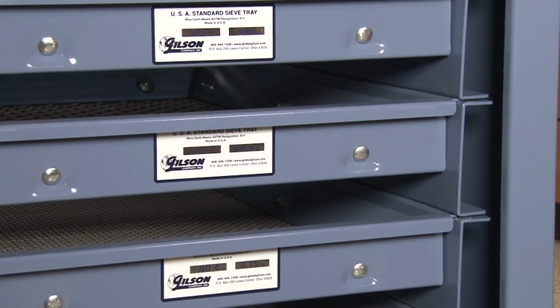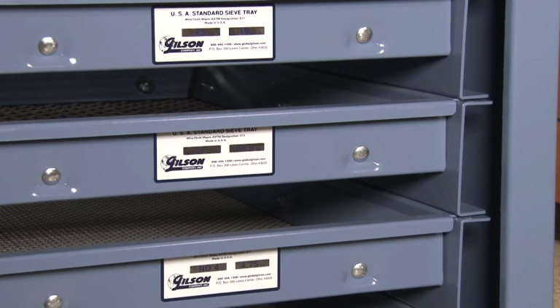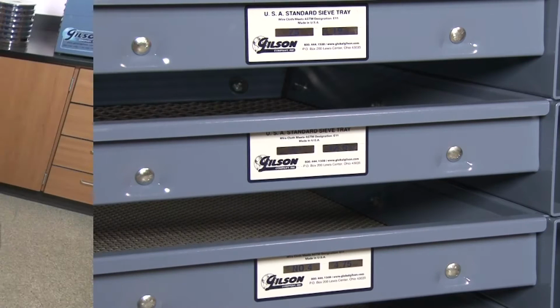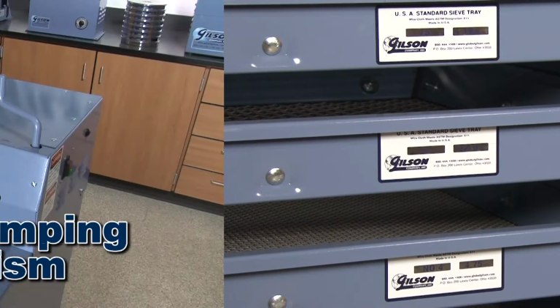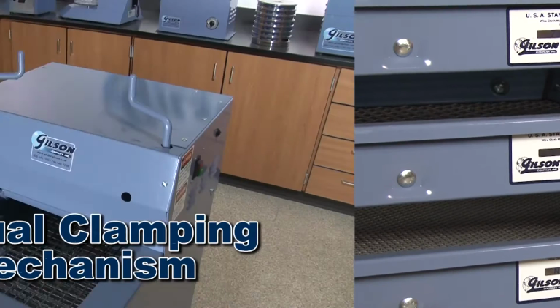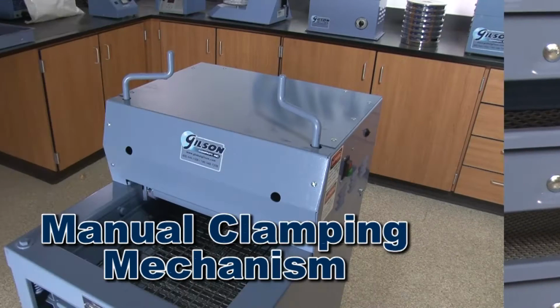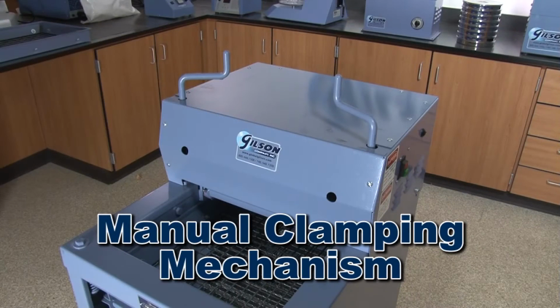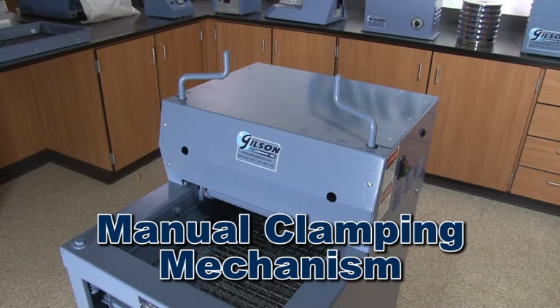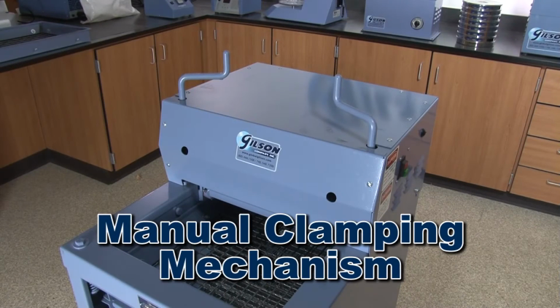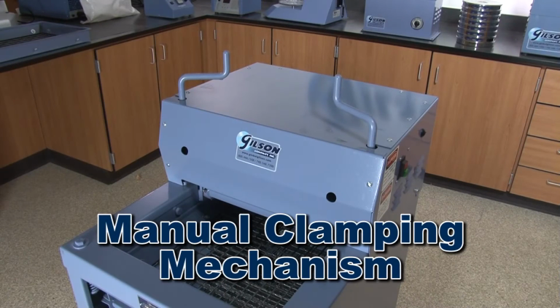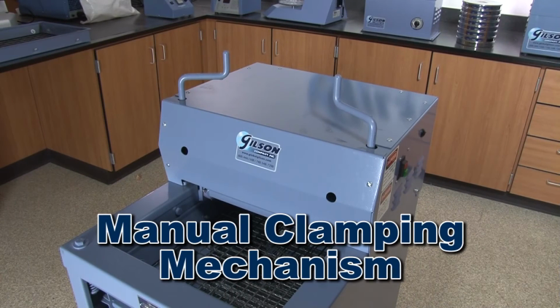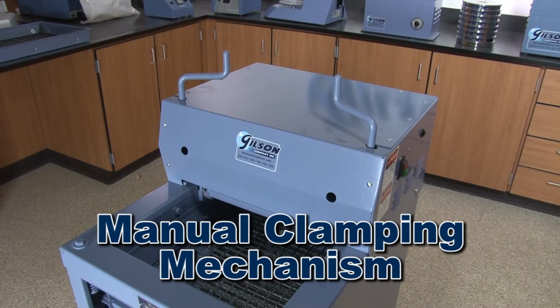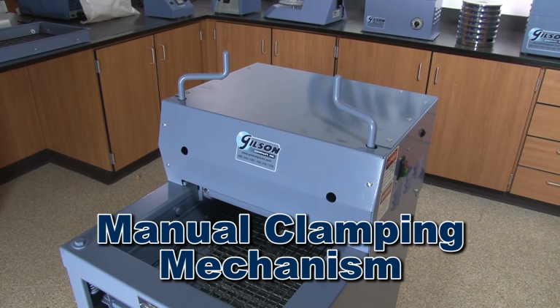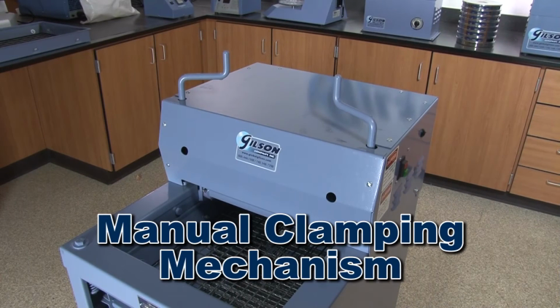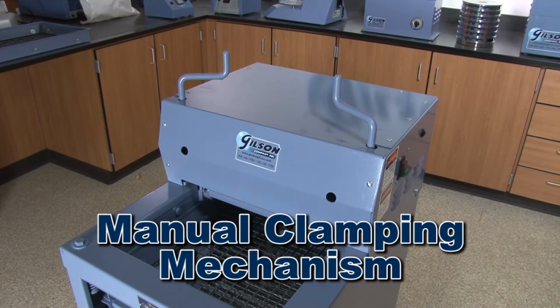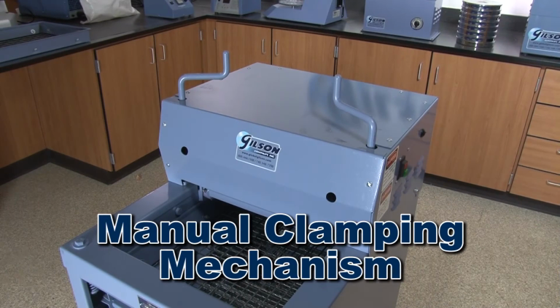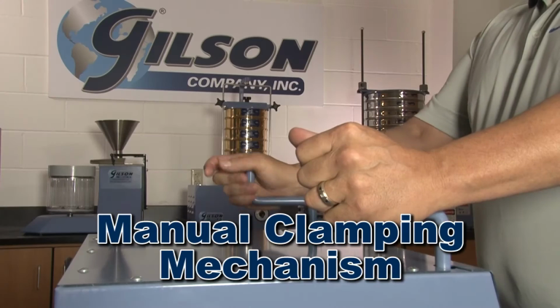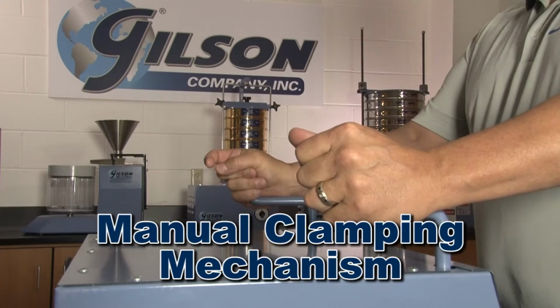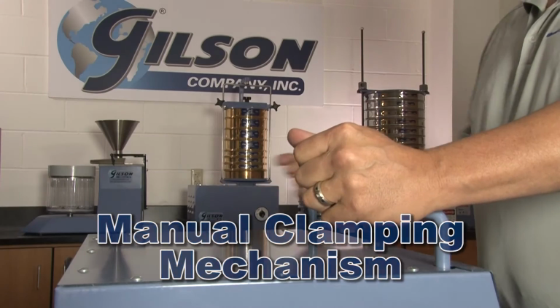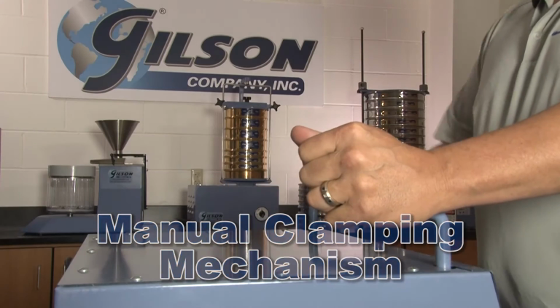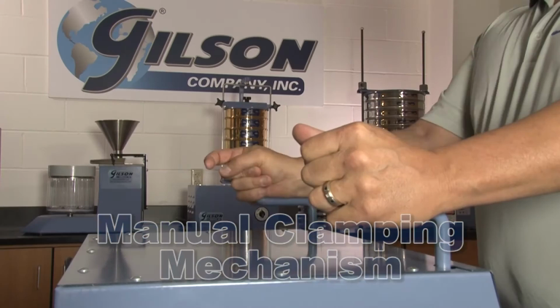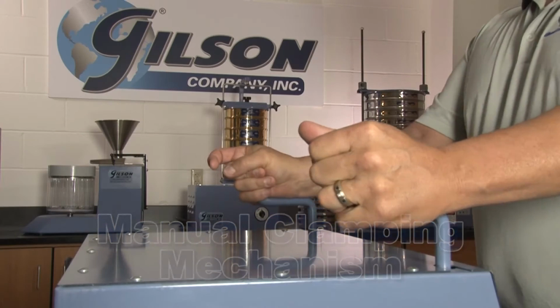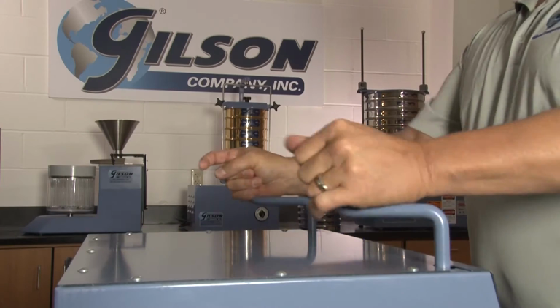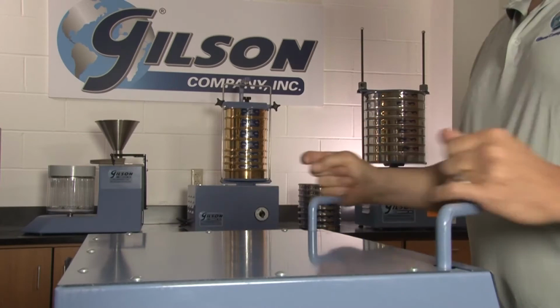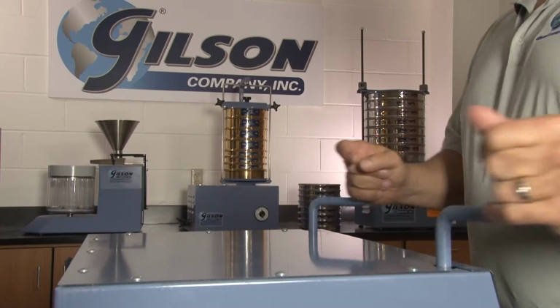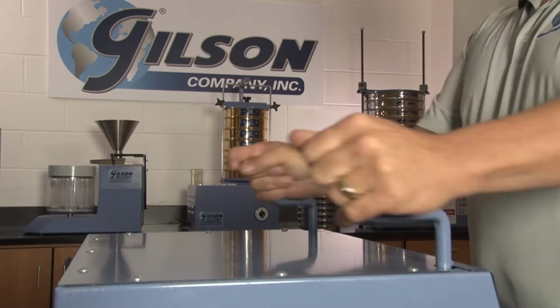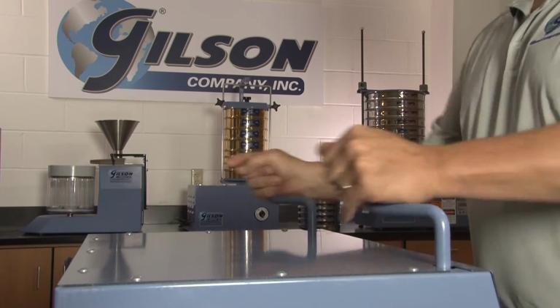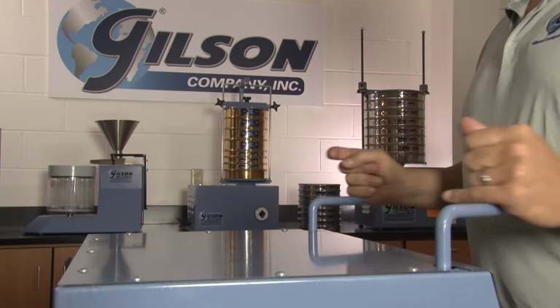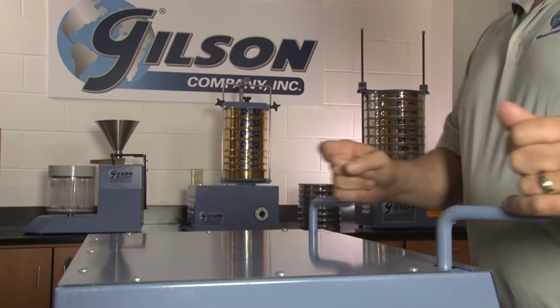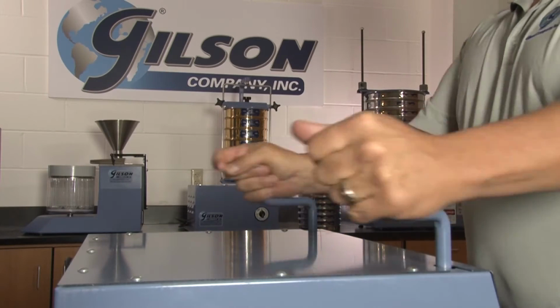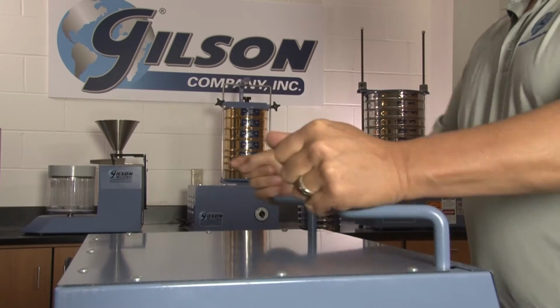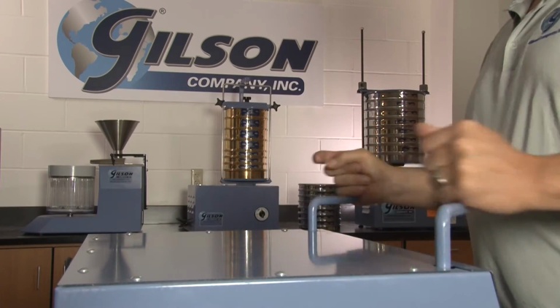The TS2 has a mechanical clamping mechanism which secures screen trays with a few rotations of the dual clamping rods.